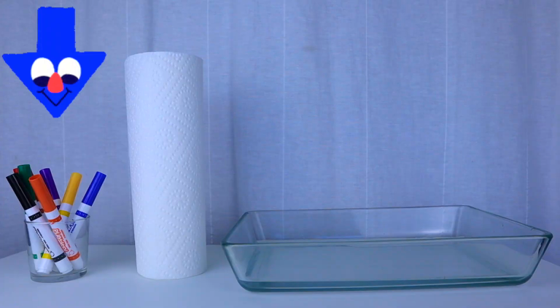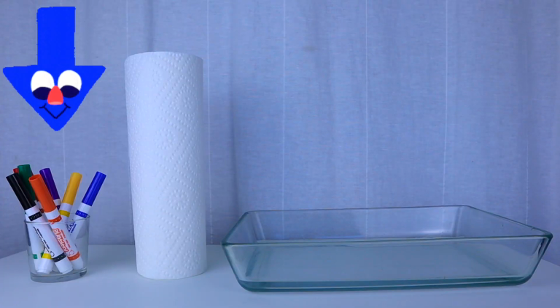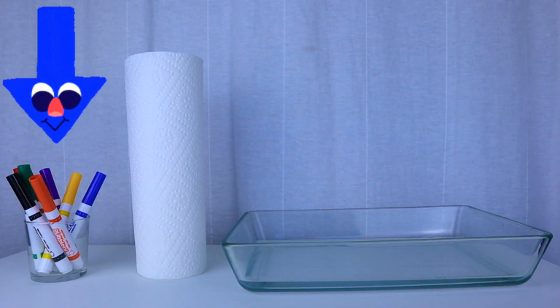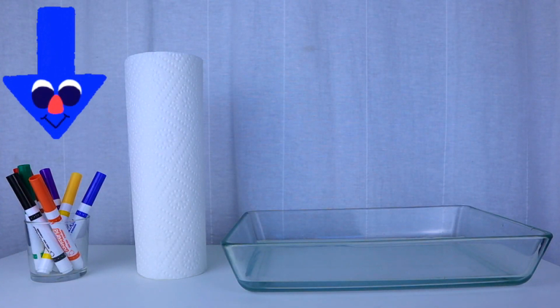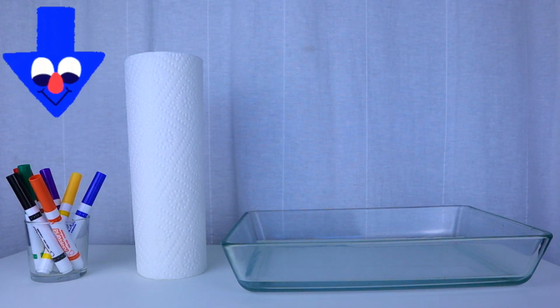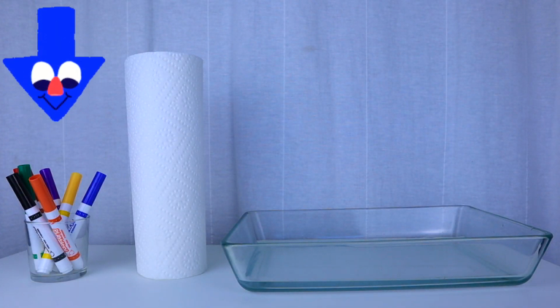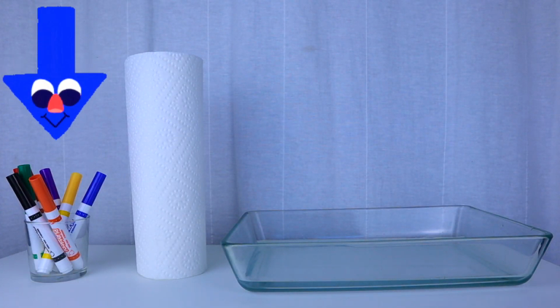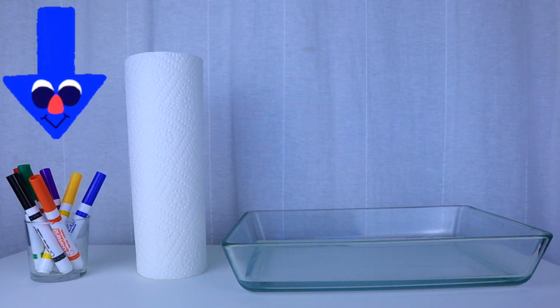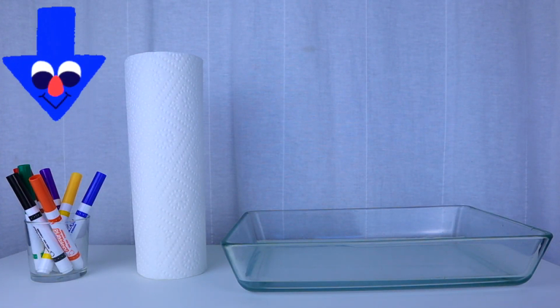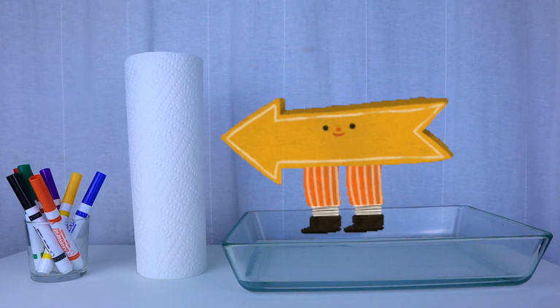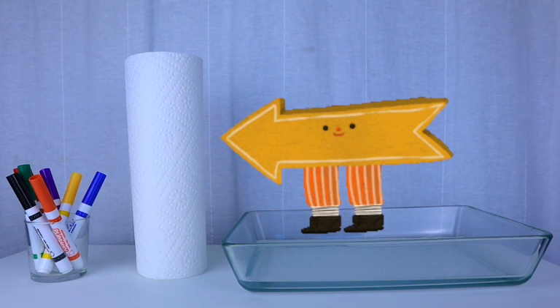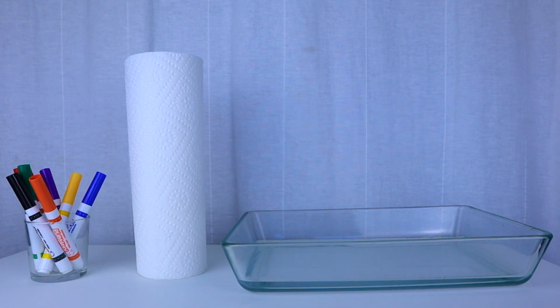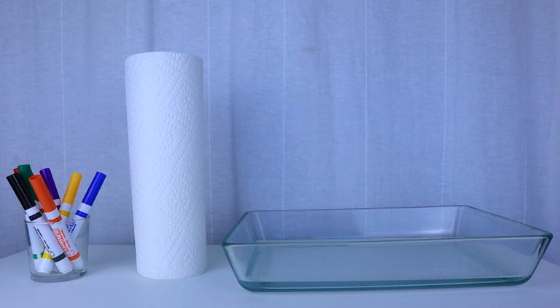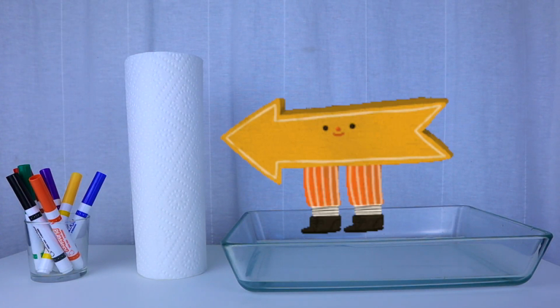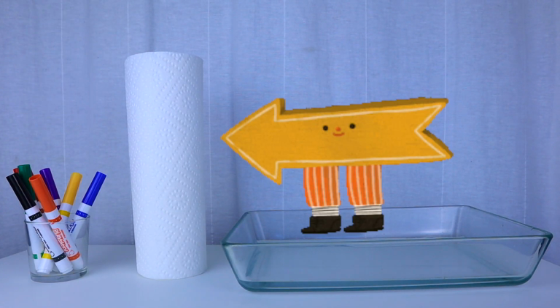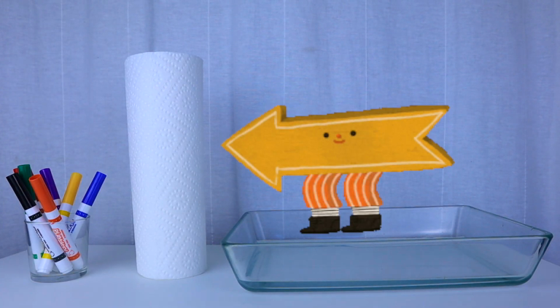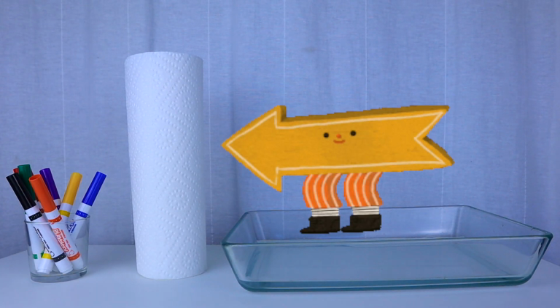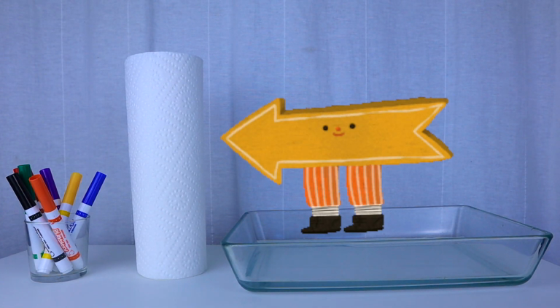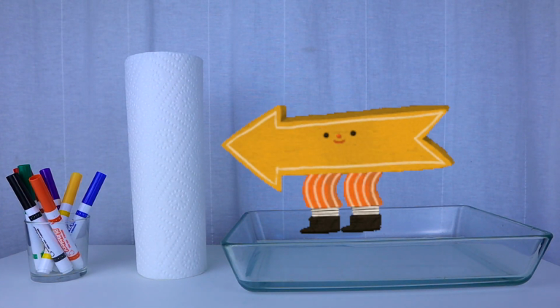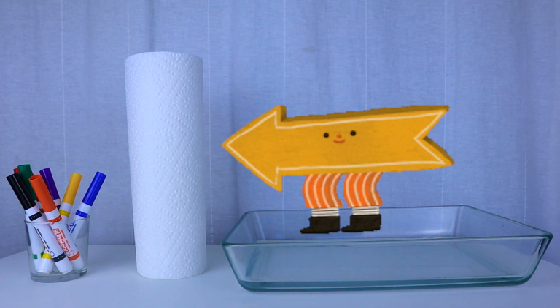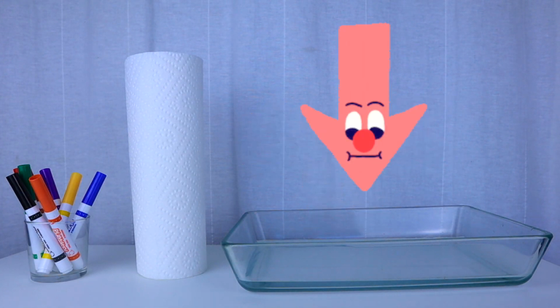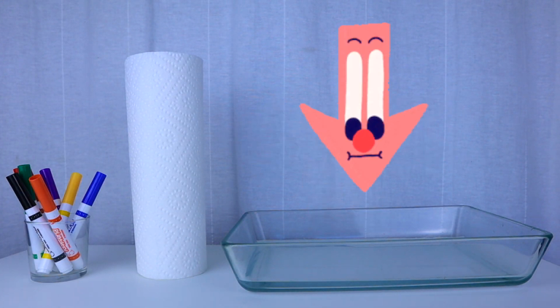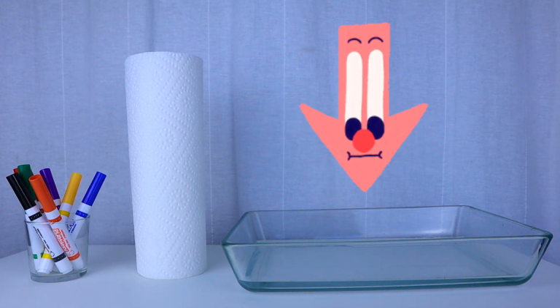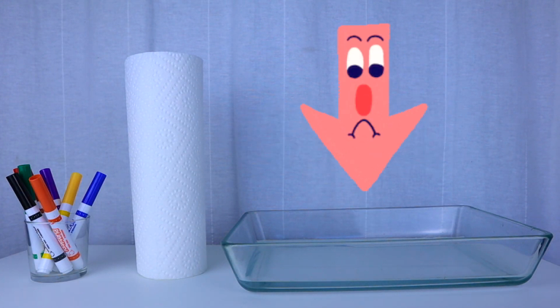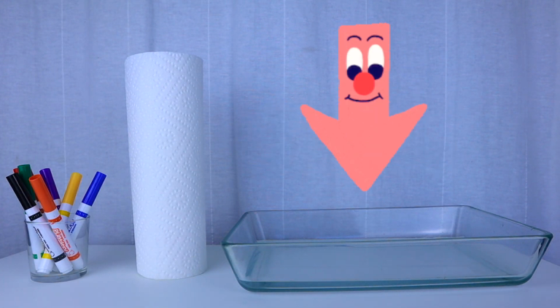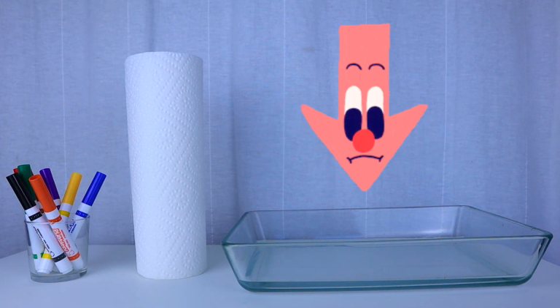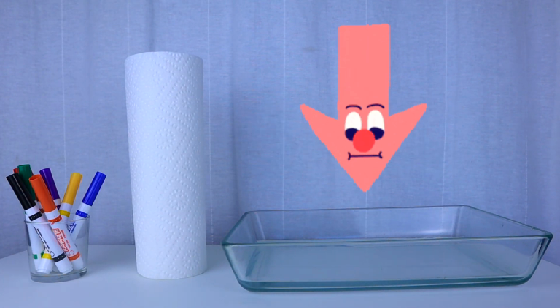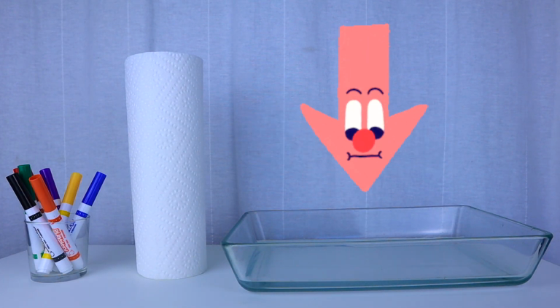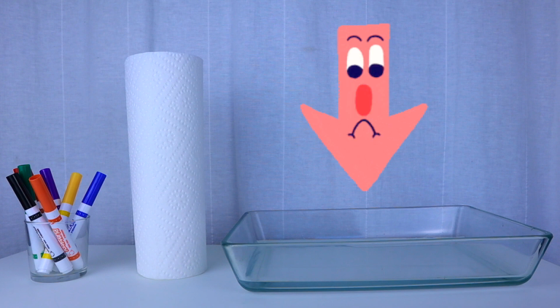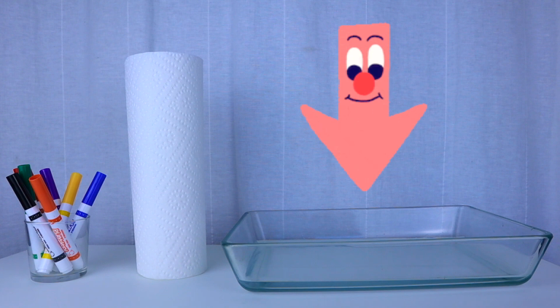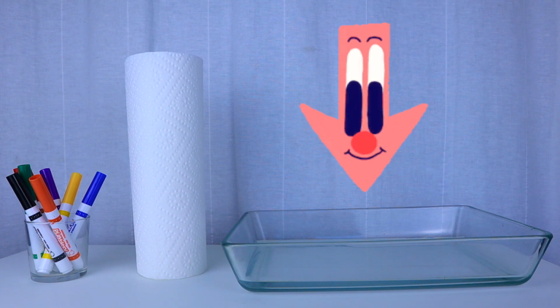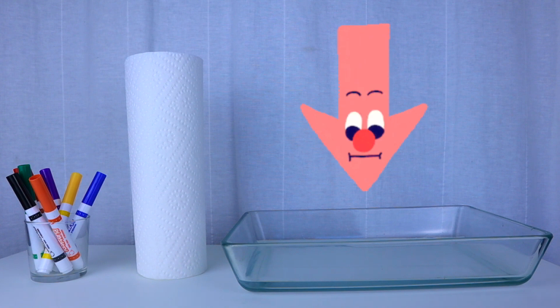Markers, paper towel, container with water.